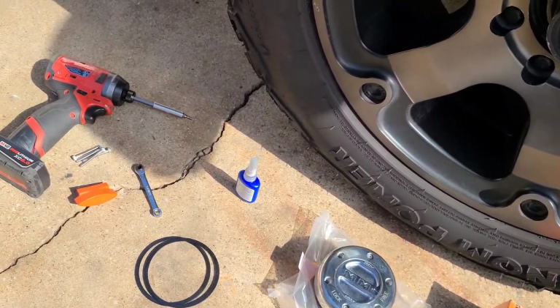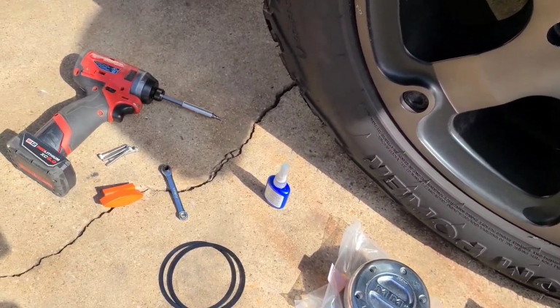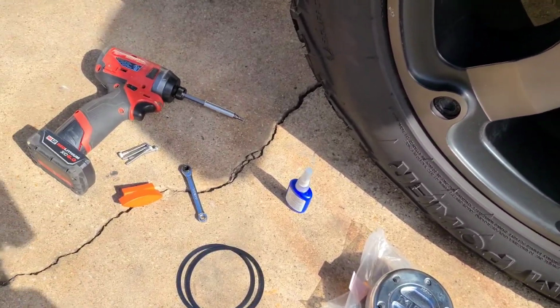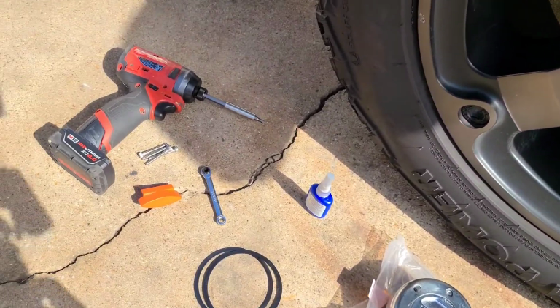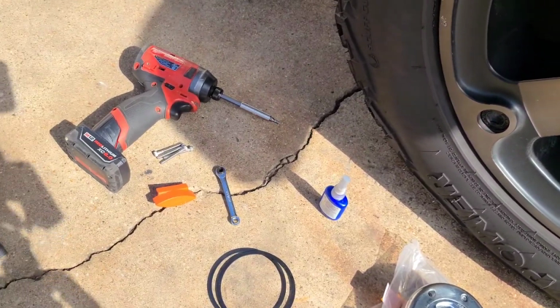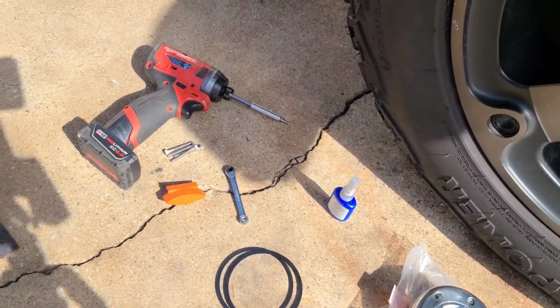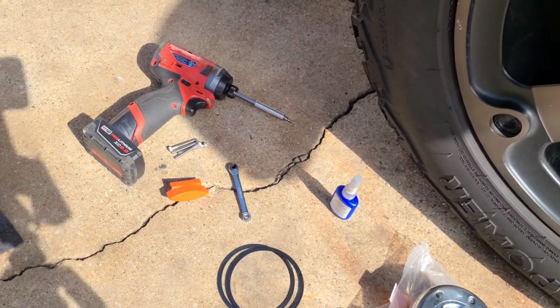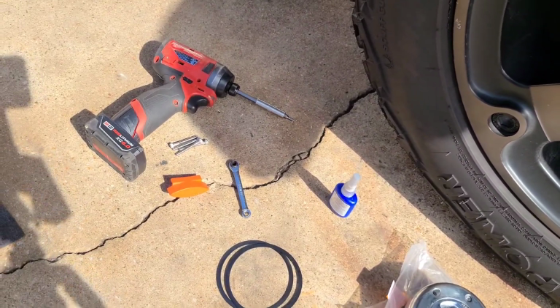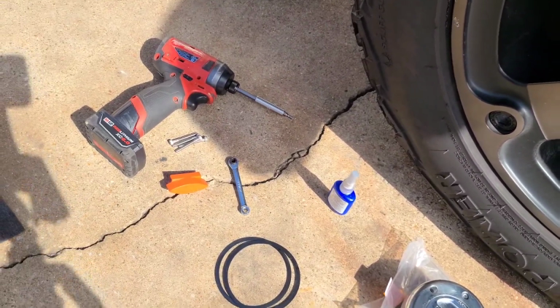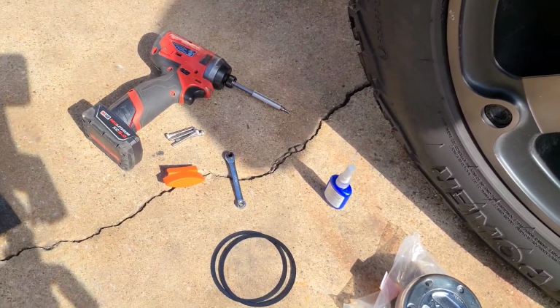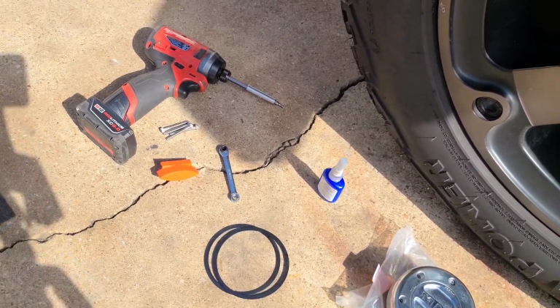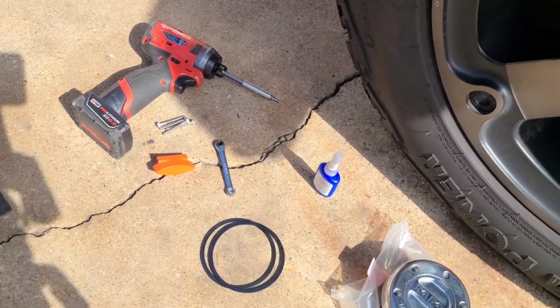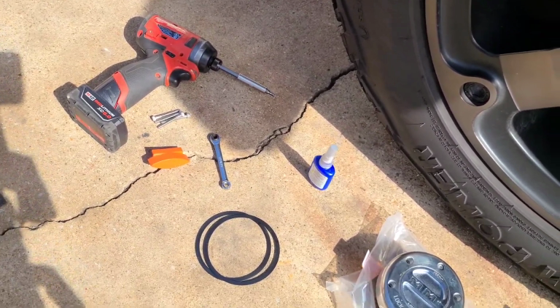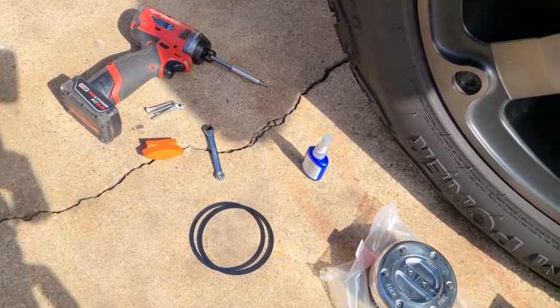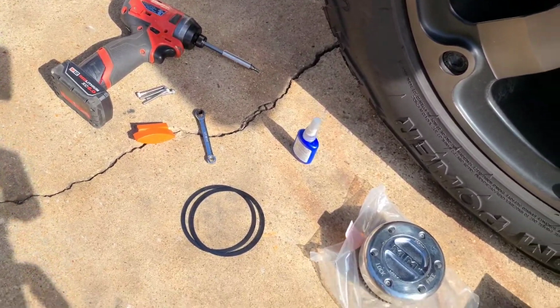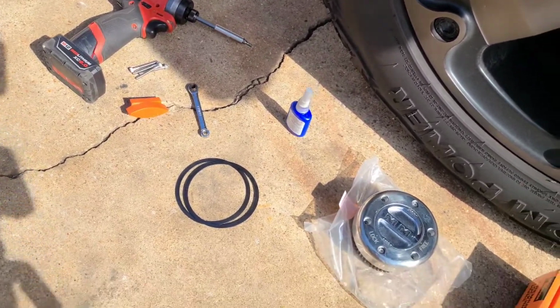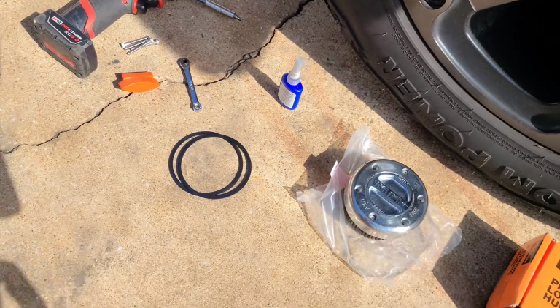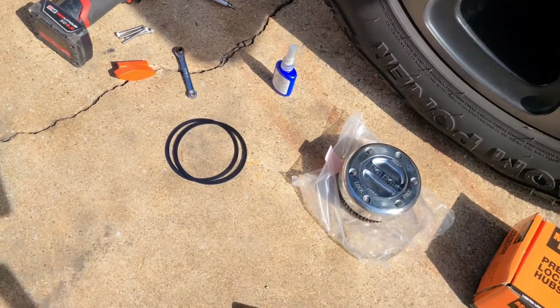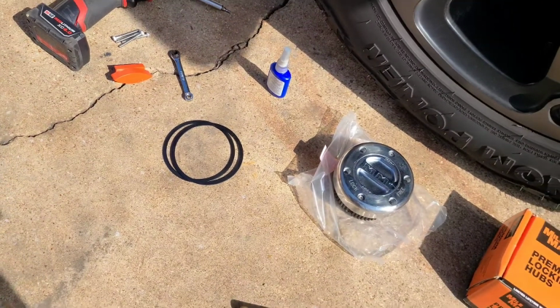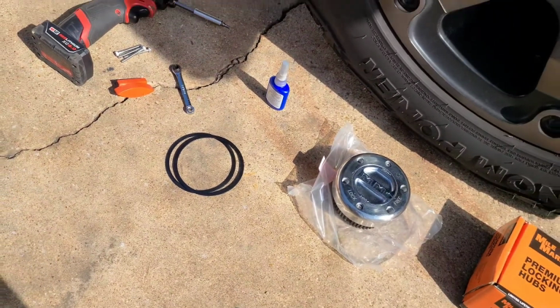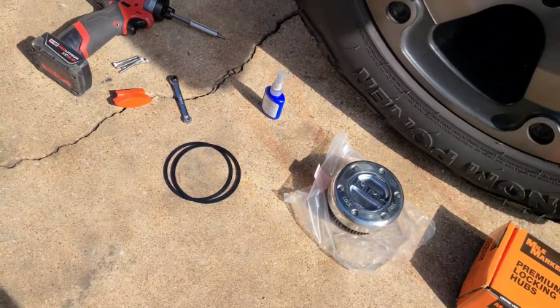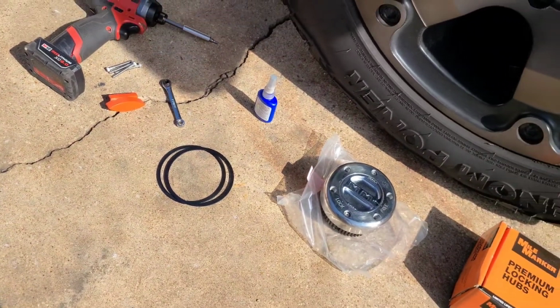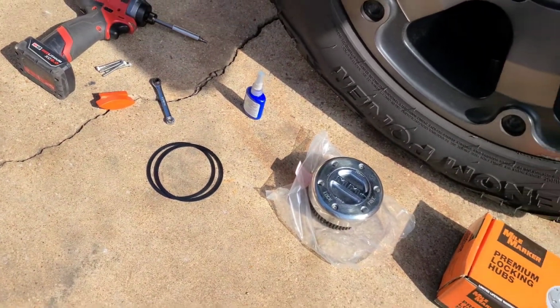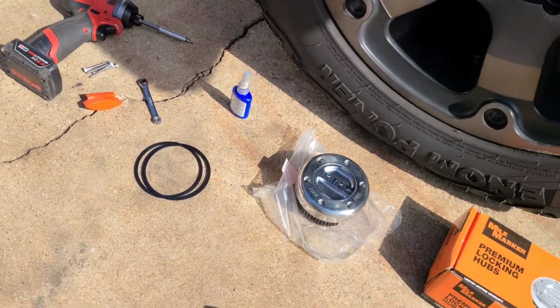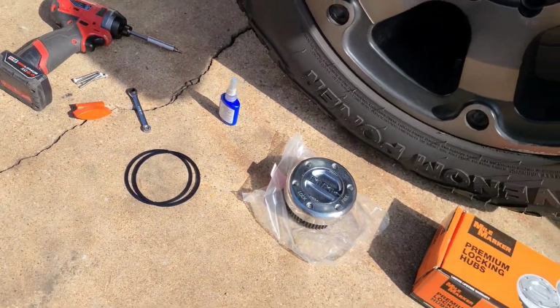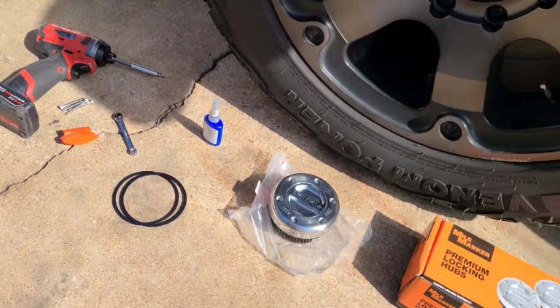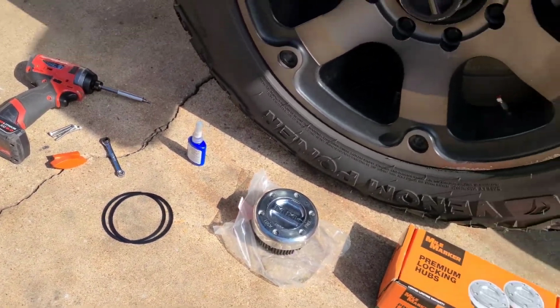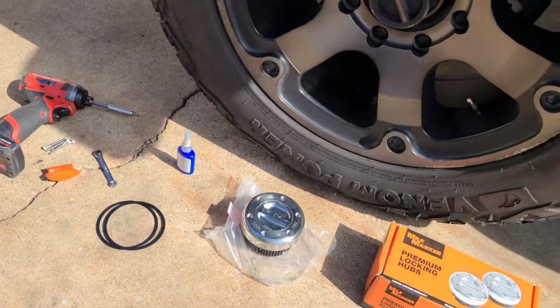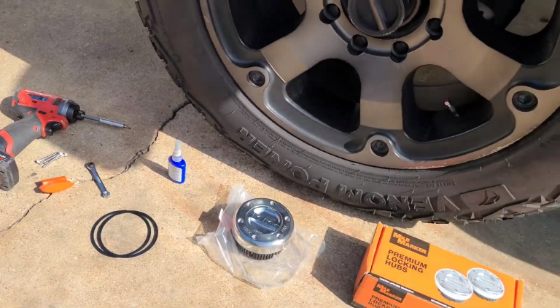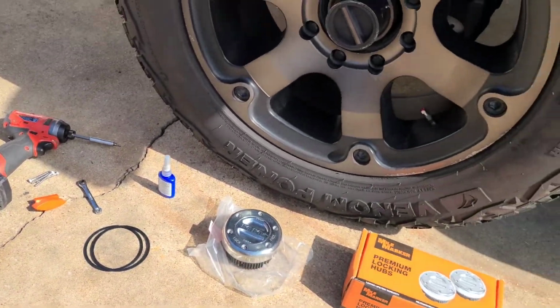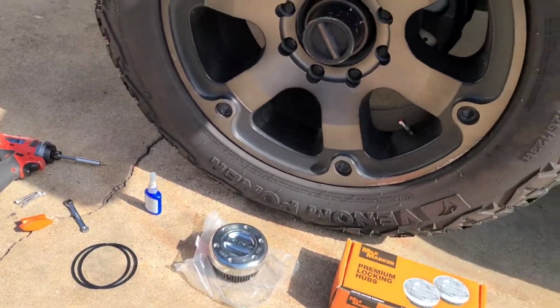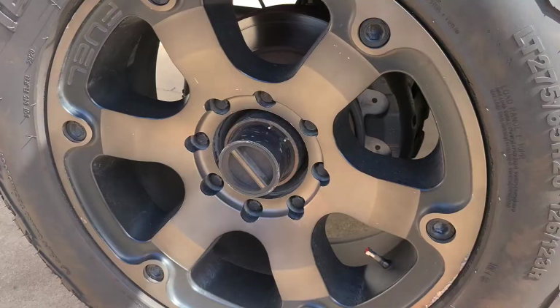We're going to need pretty minimal tools today: an allen key, some pliers, and some thread locker. That's pretty much it. So let's get started.